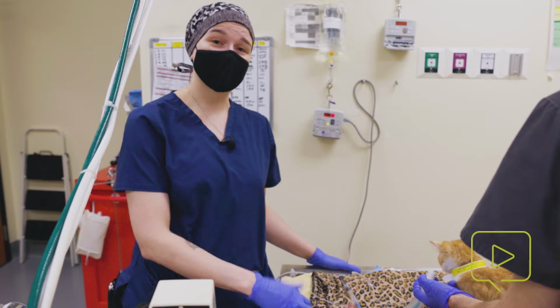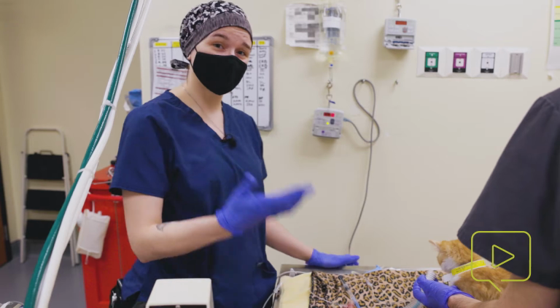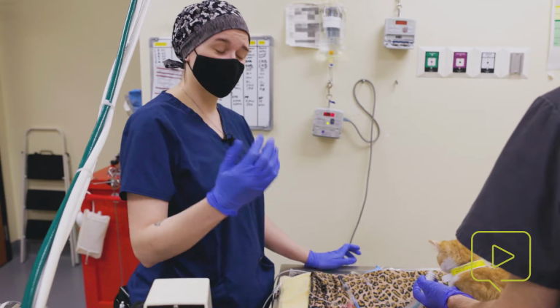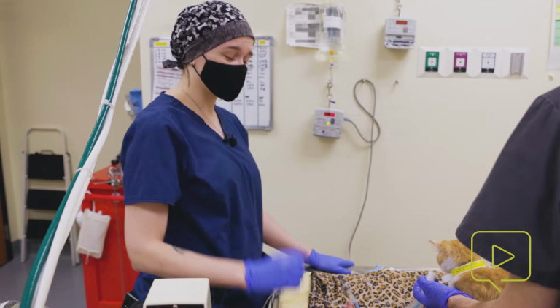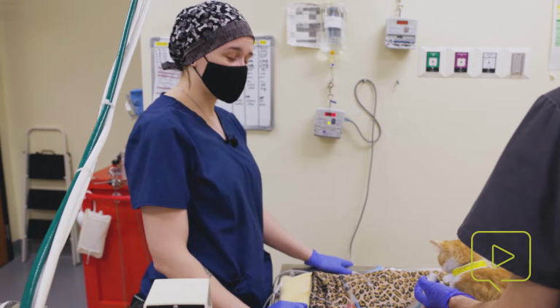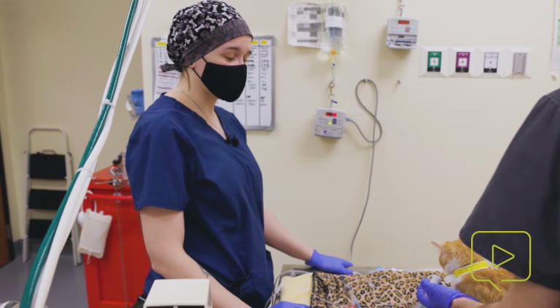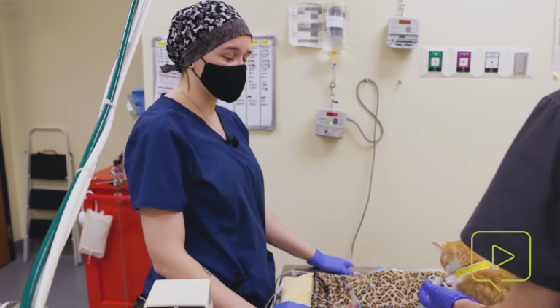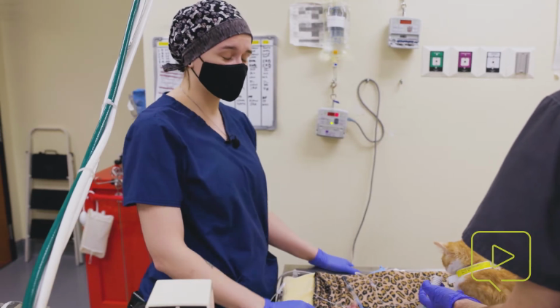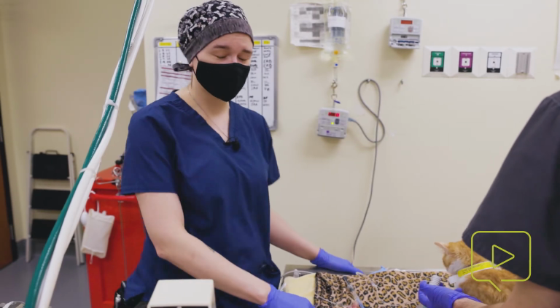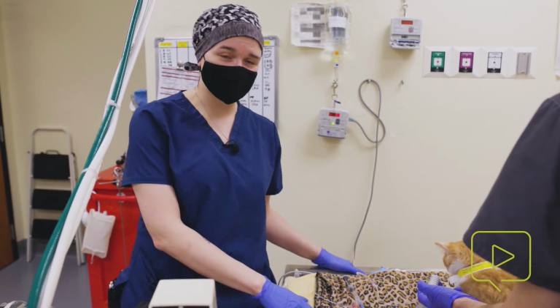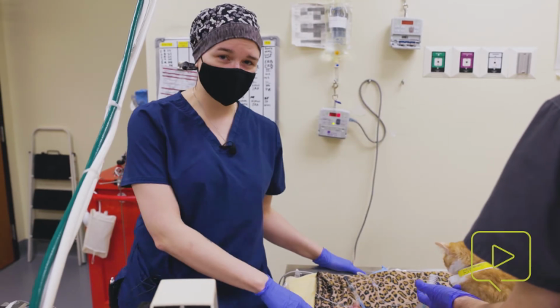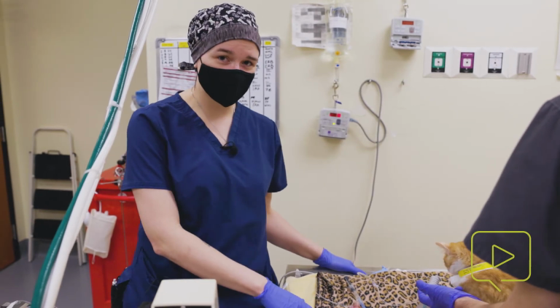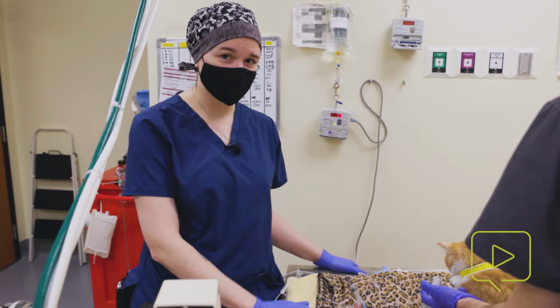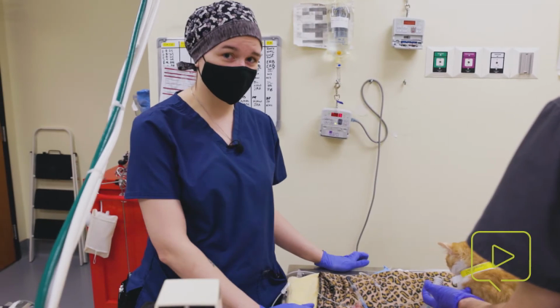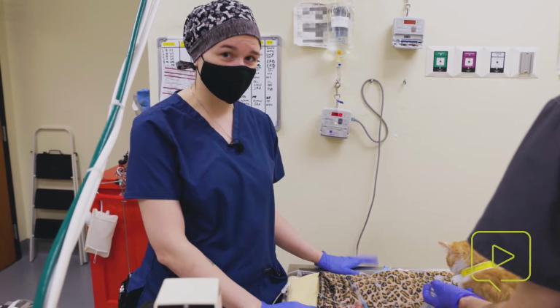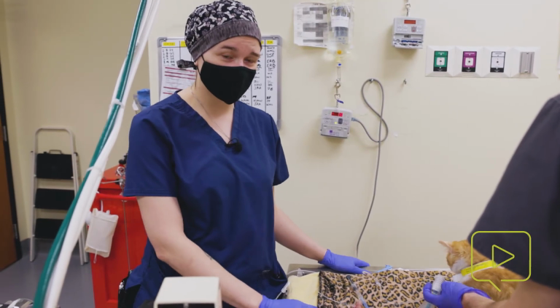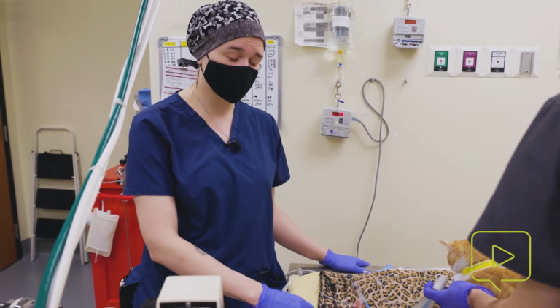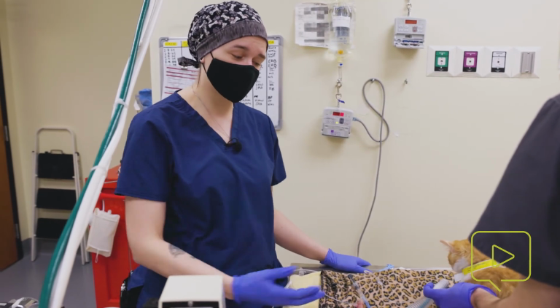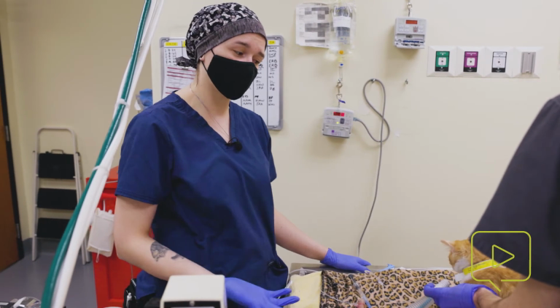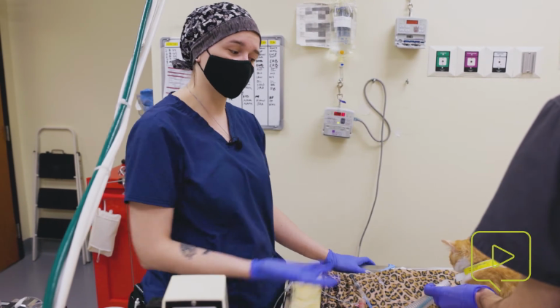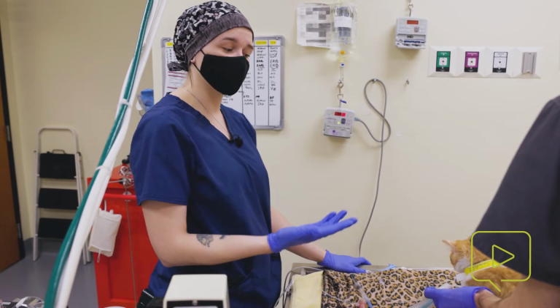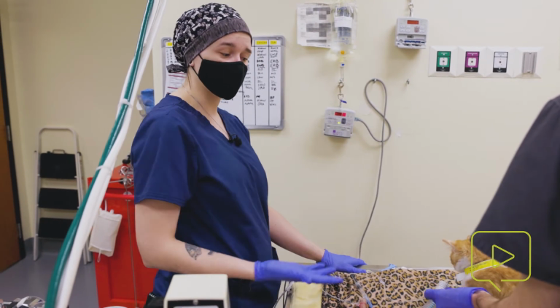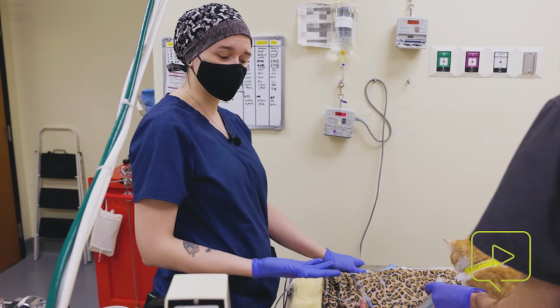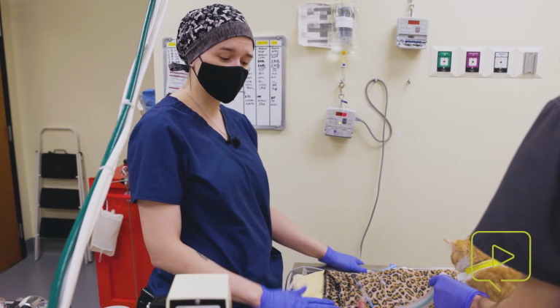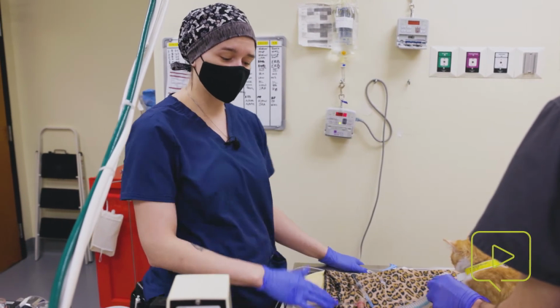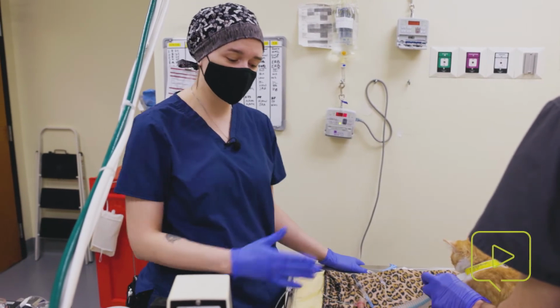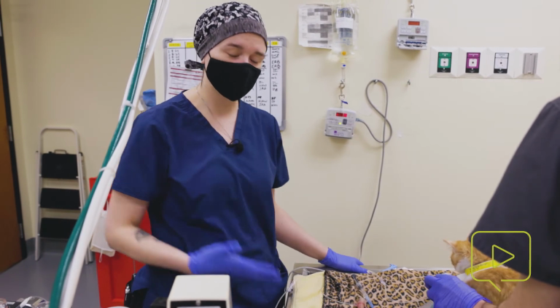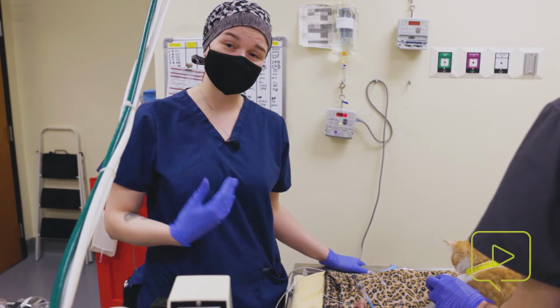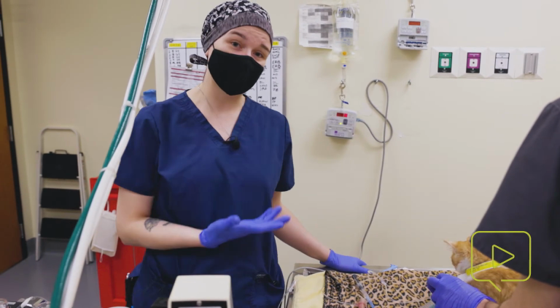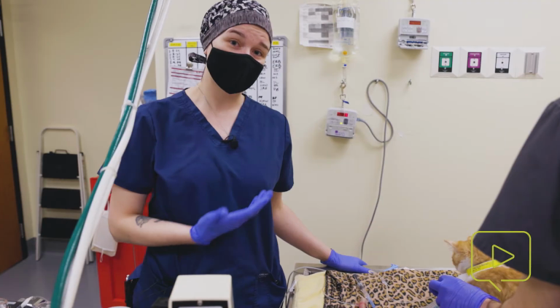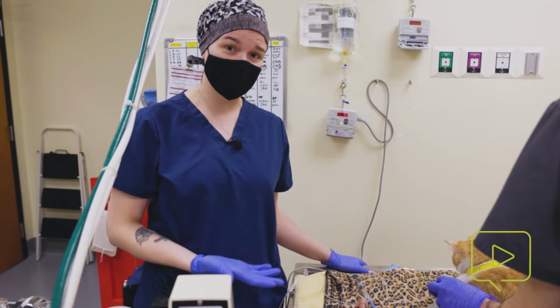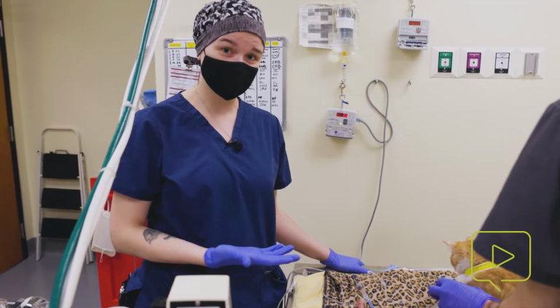Hi there, my name is Mayna. I'm one of the surgery technicians at Dove Lewis and today we're going to review how to intubate a cat.